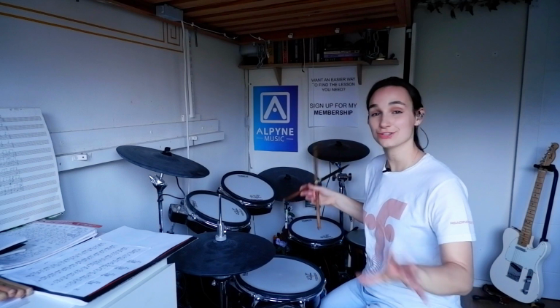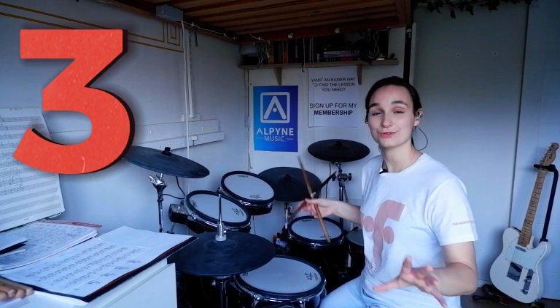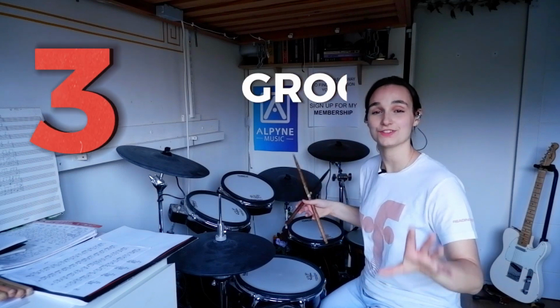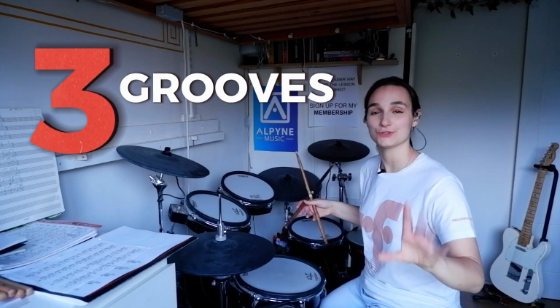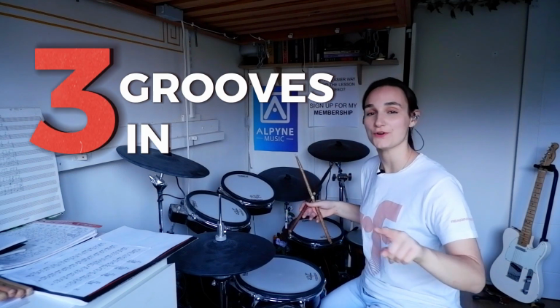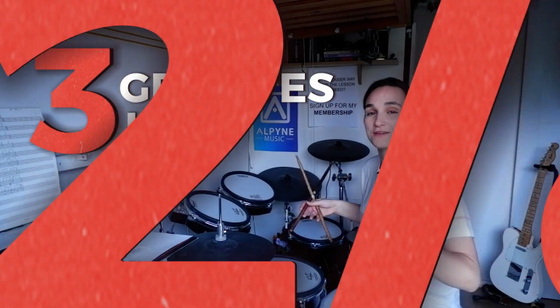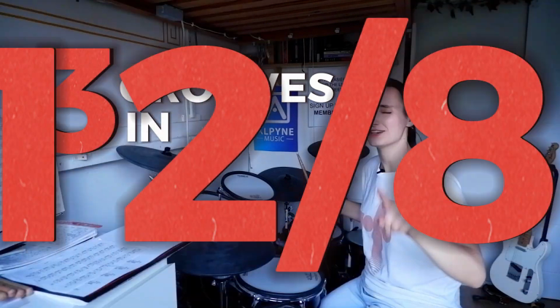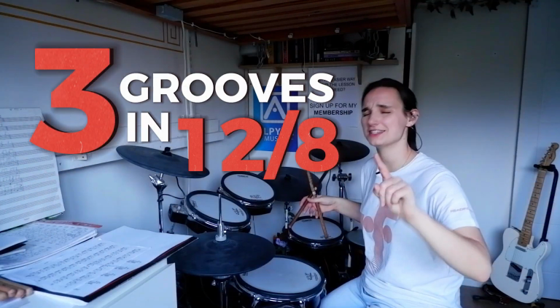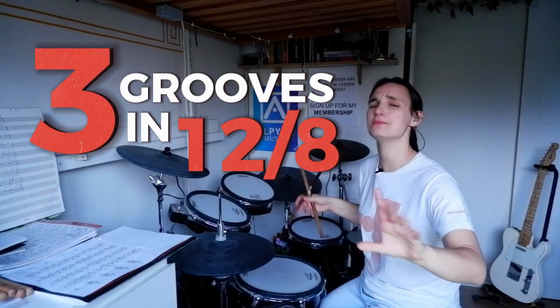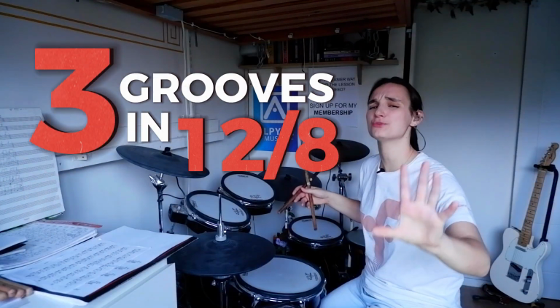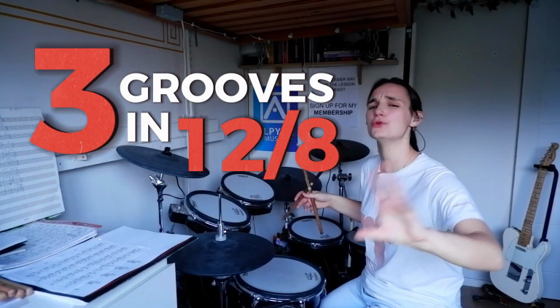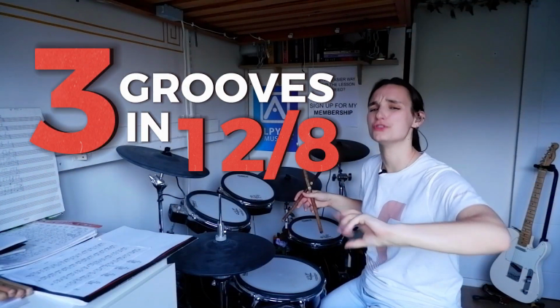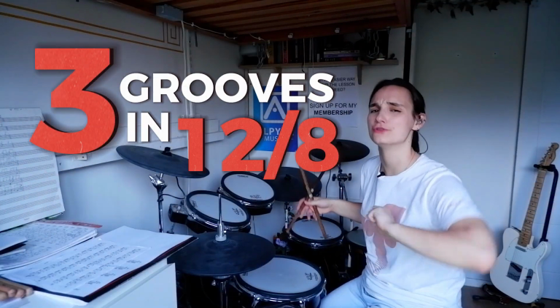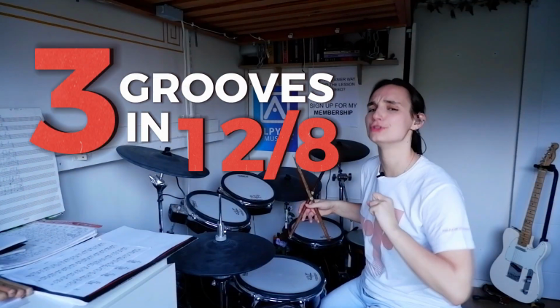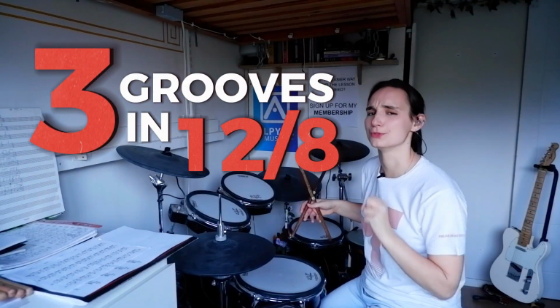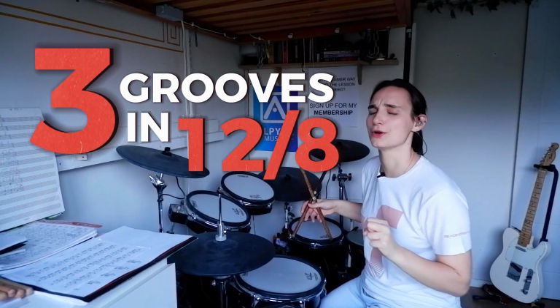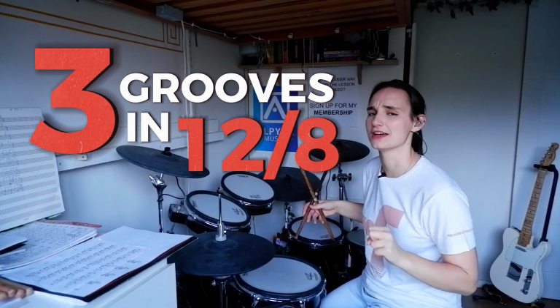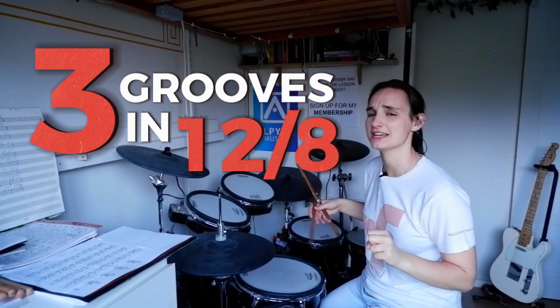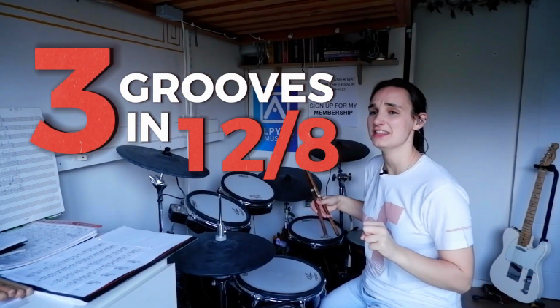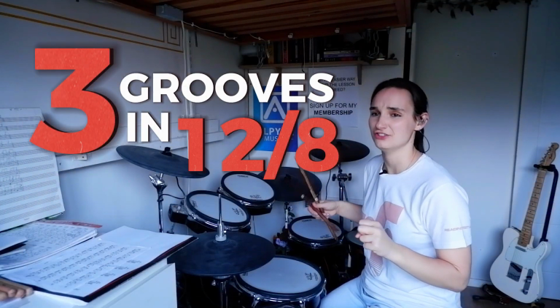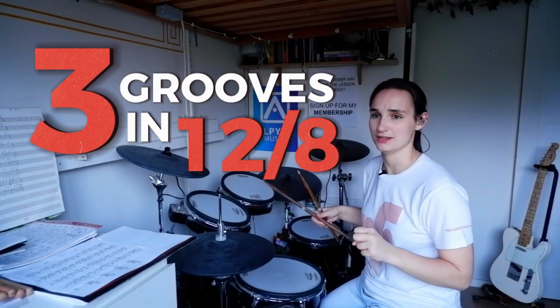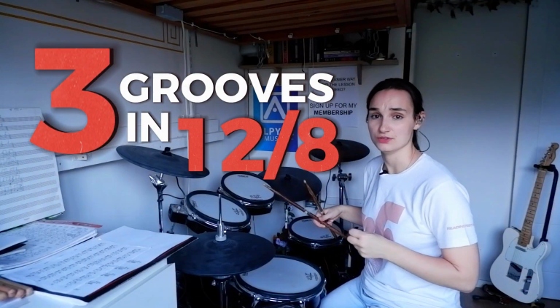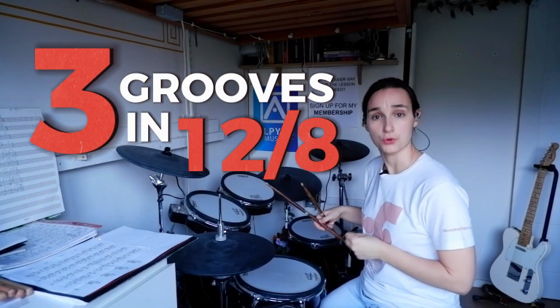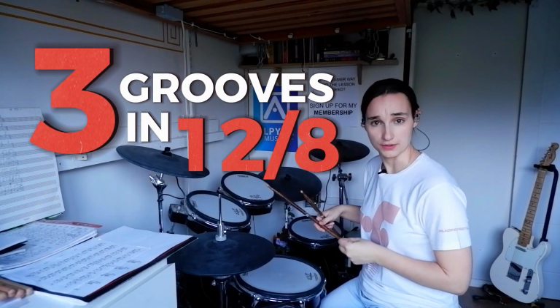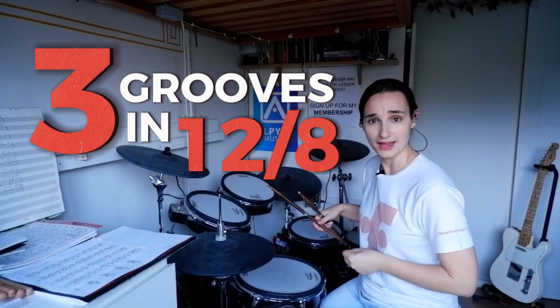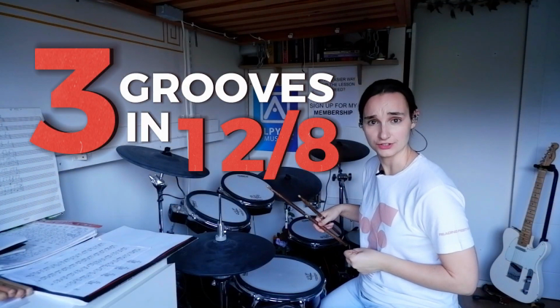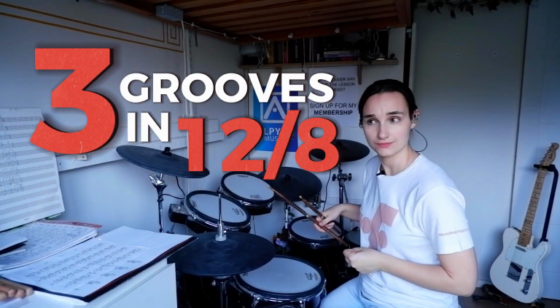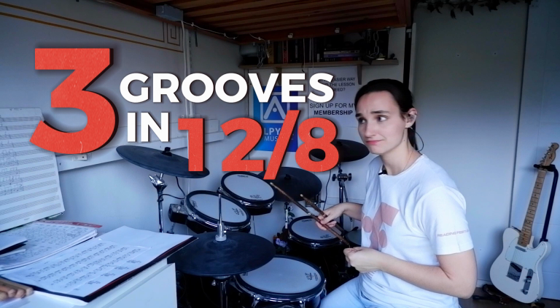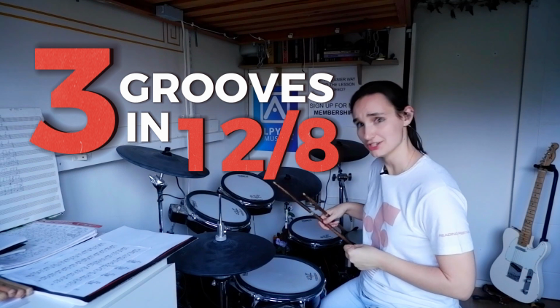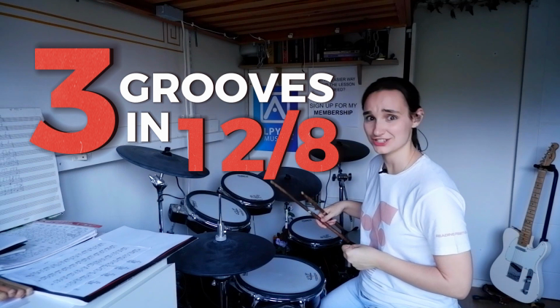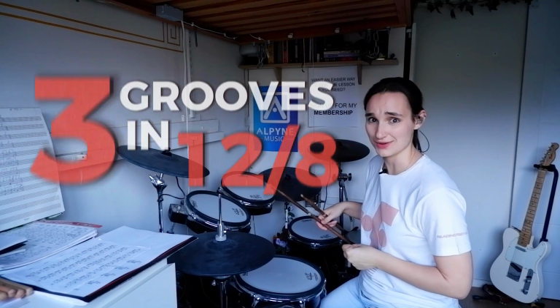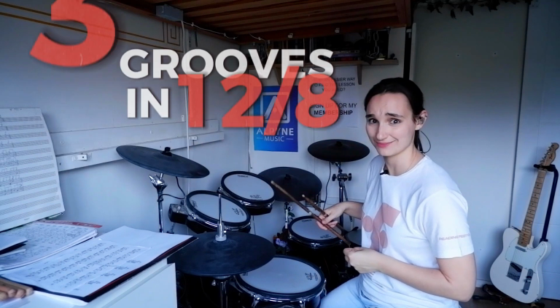Here are three grooves in 12/8, because there's much more that you can do with 12/8 than just play some boring ballads. So let's do it.